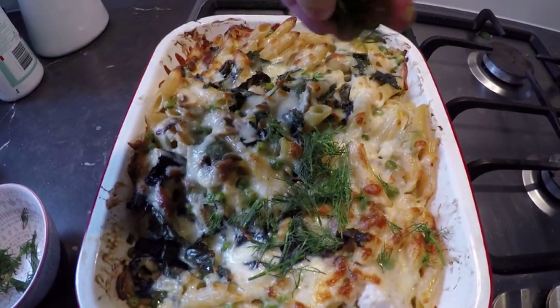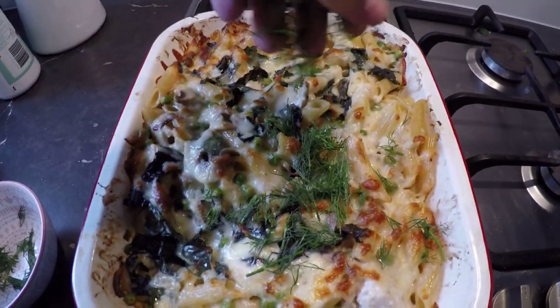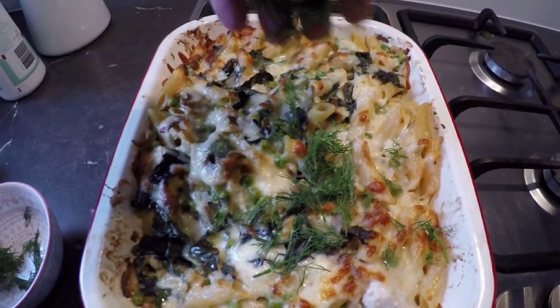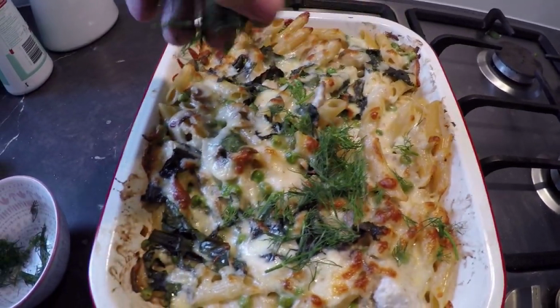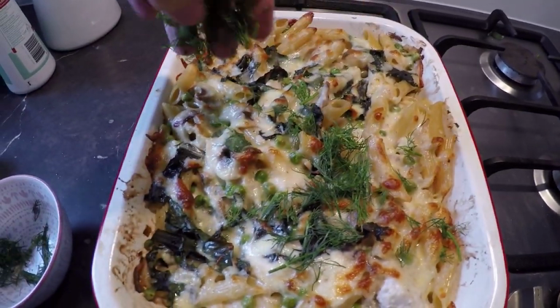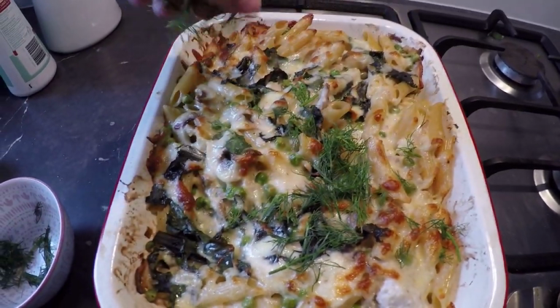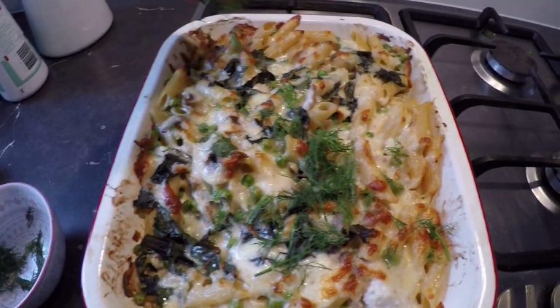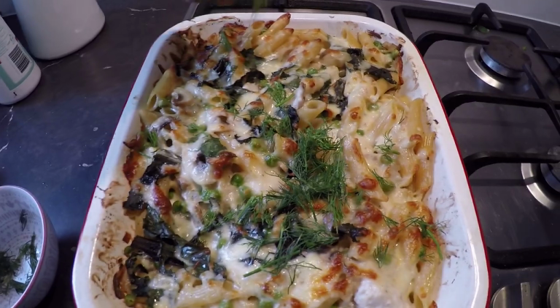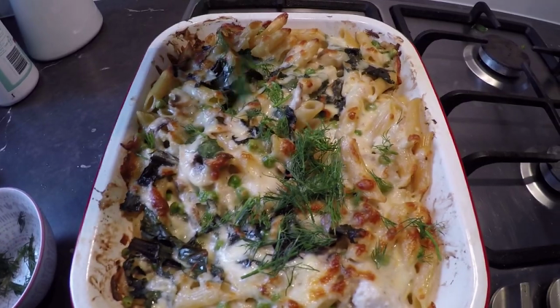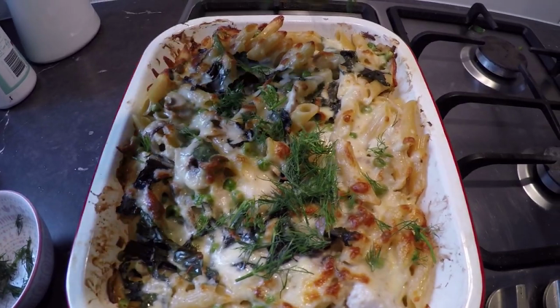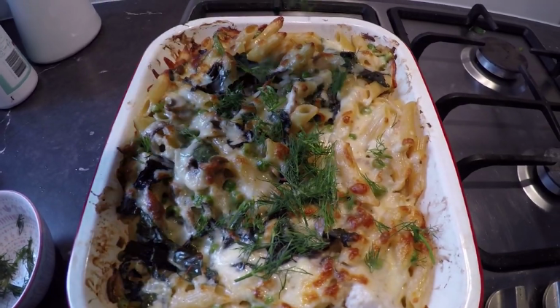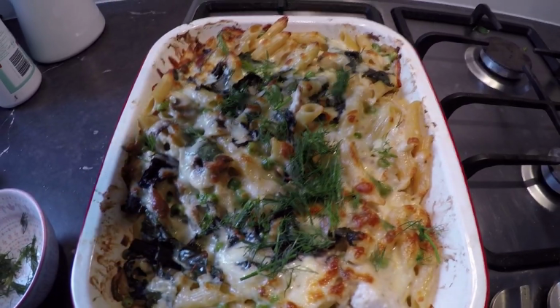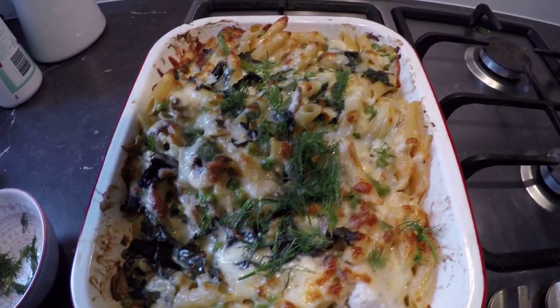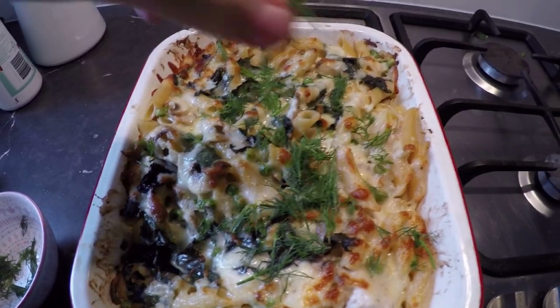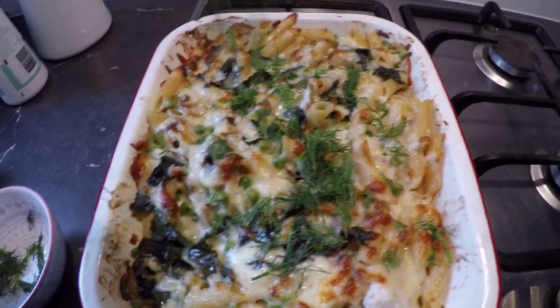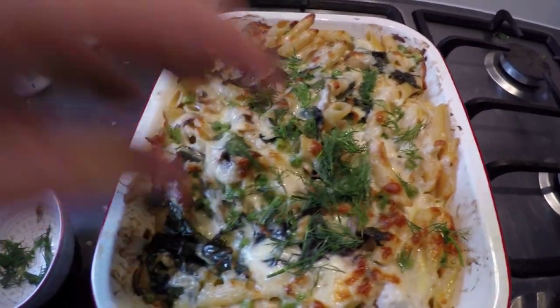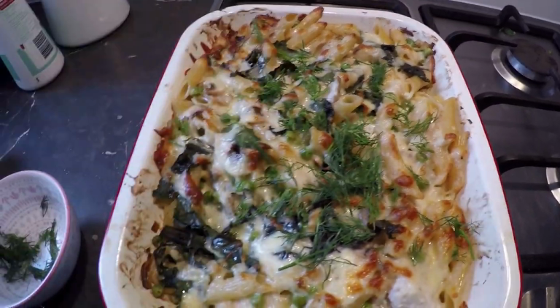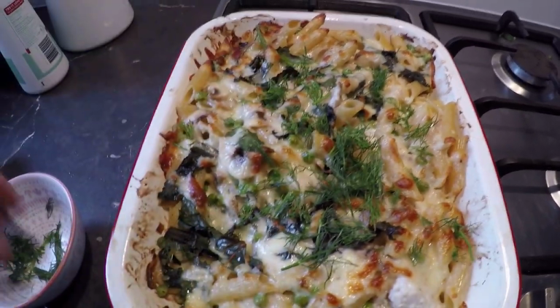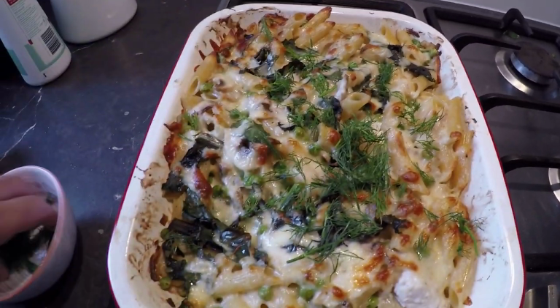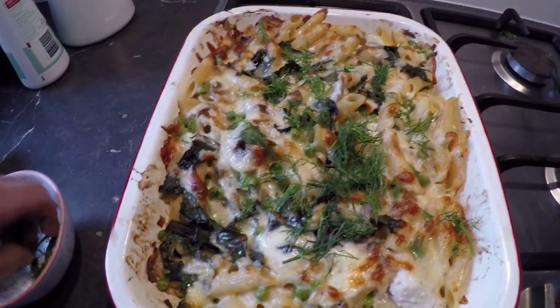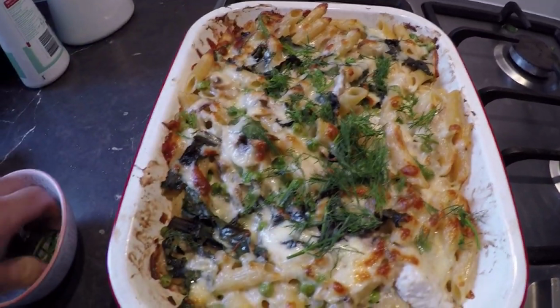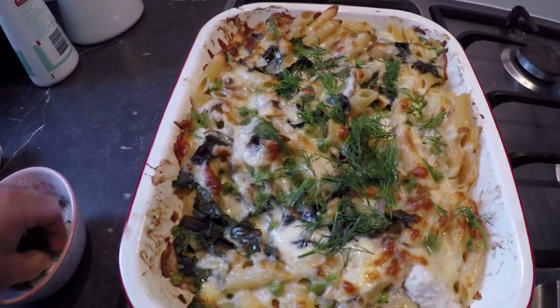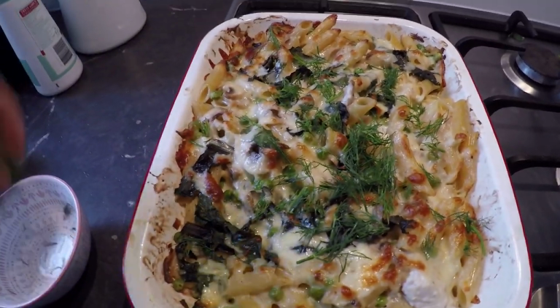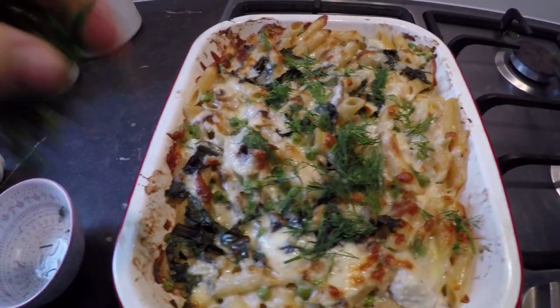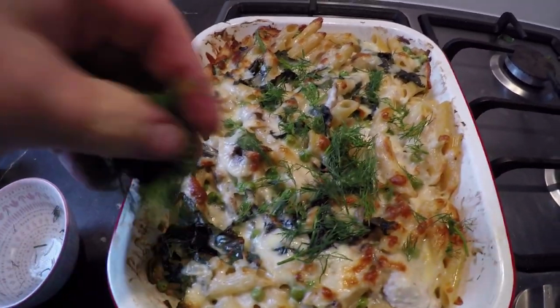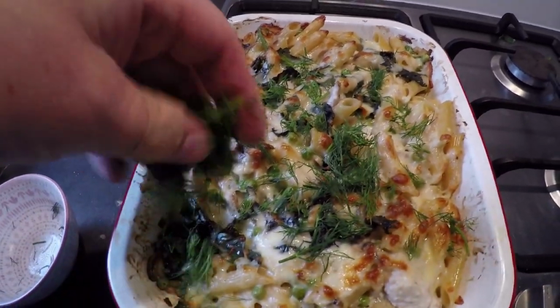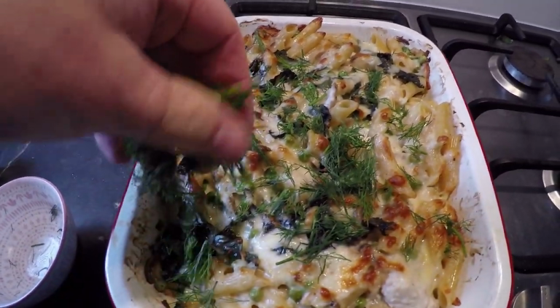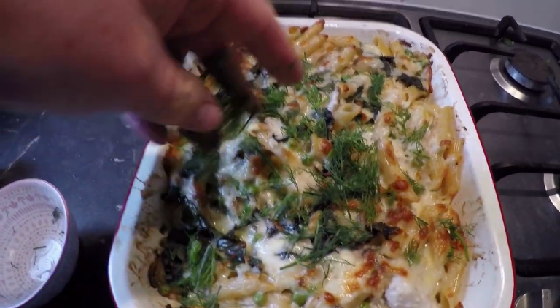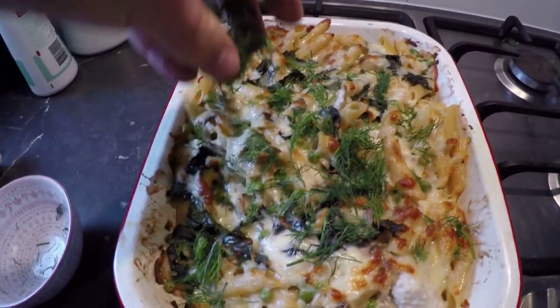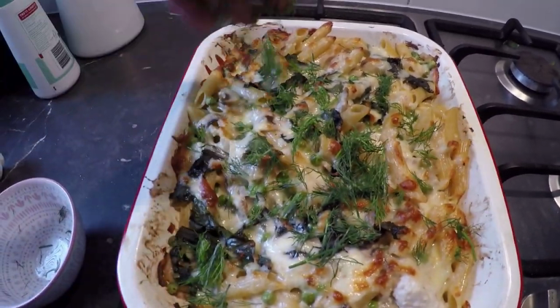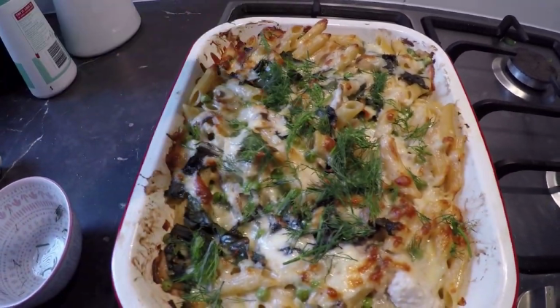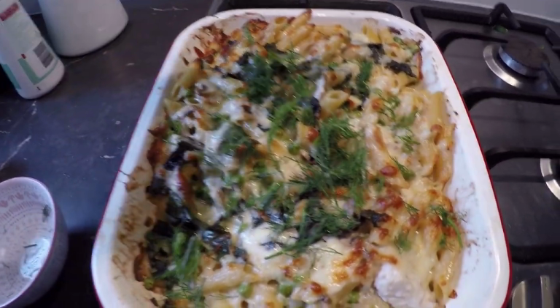Then smother it in fresh dill. You can add the dill earlier if you like but I prefer it fresh.